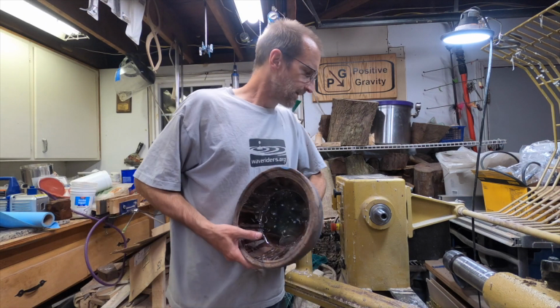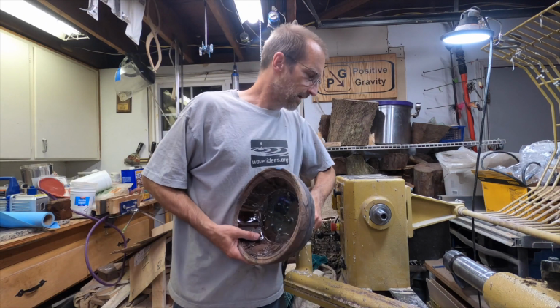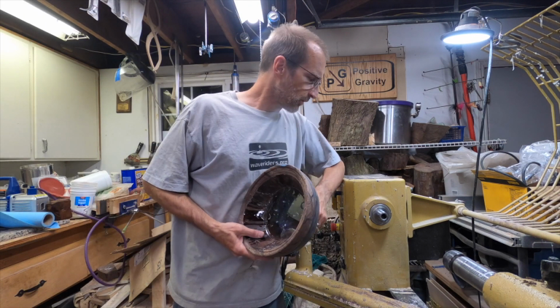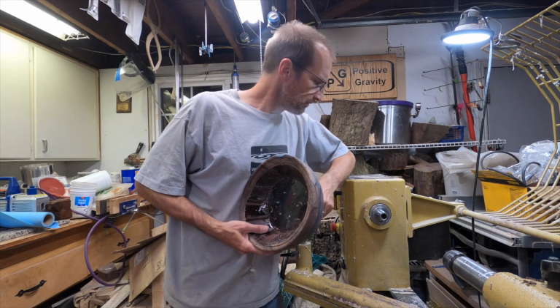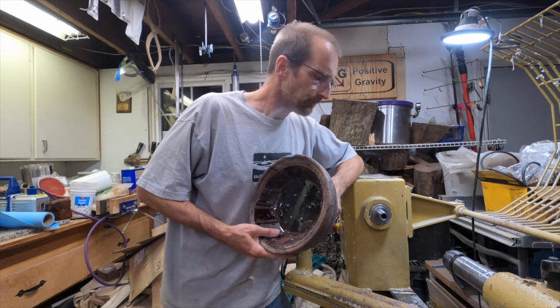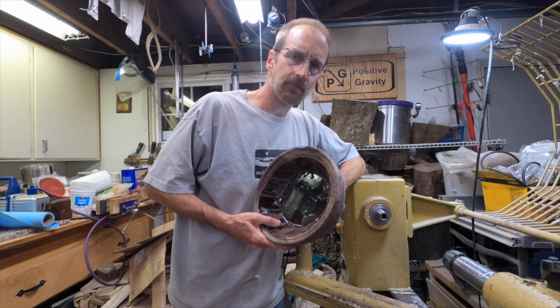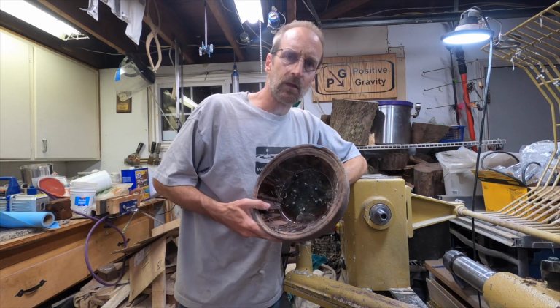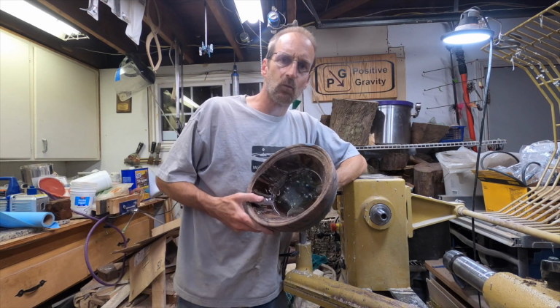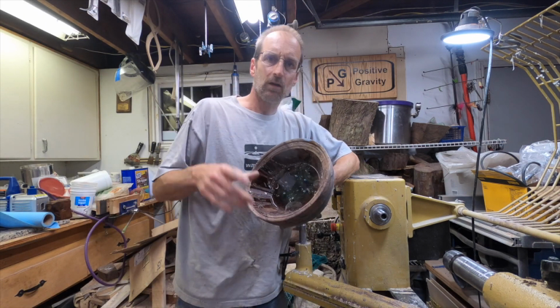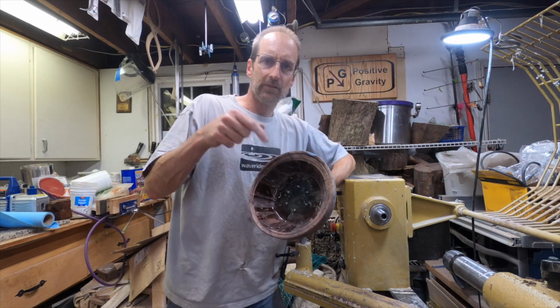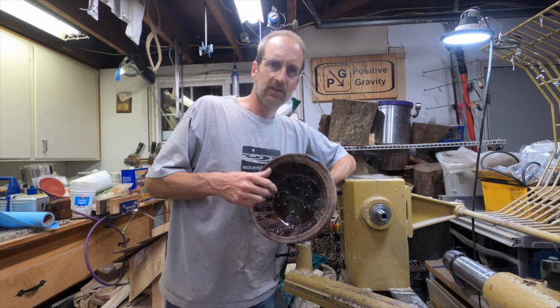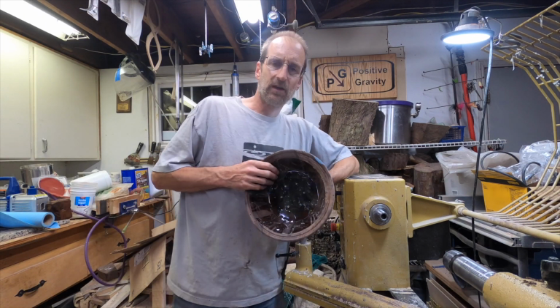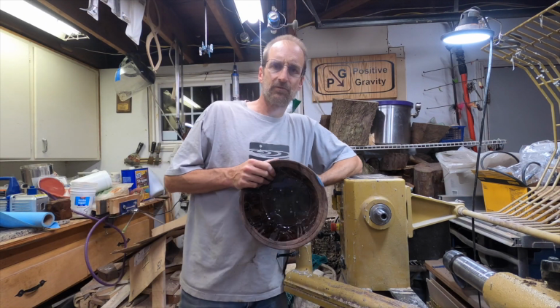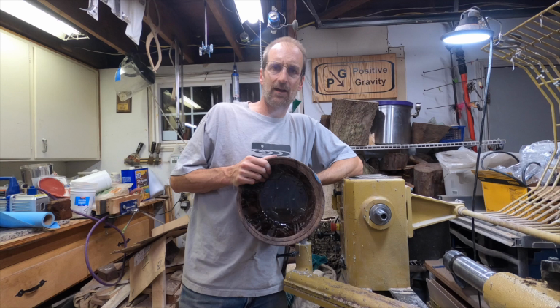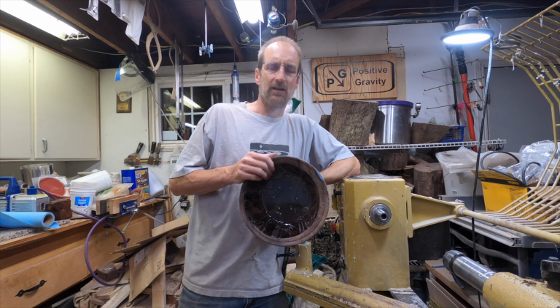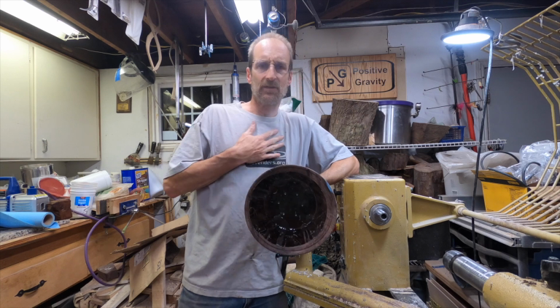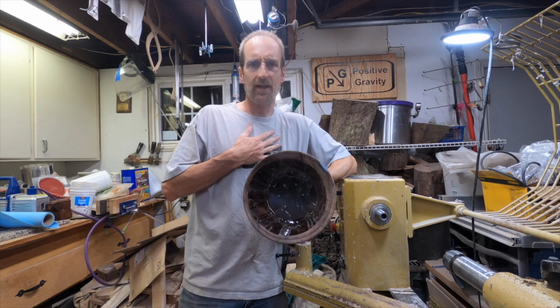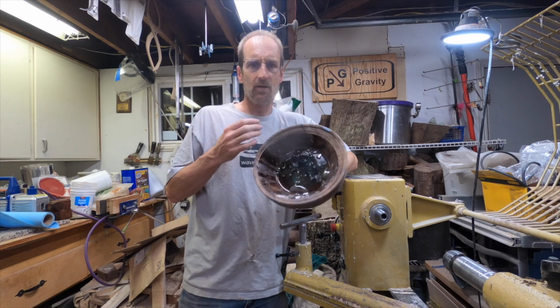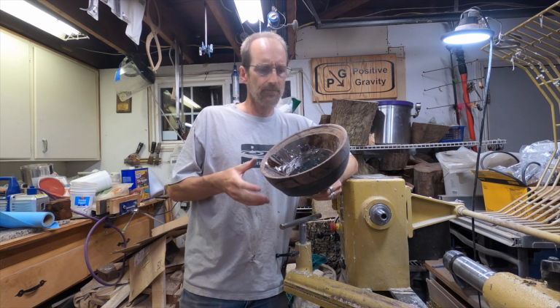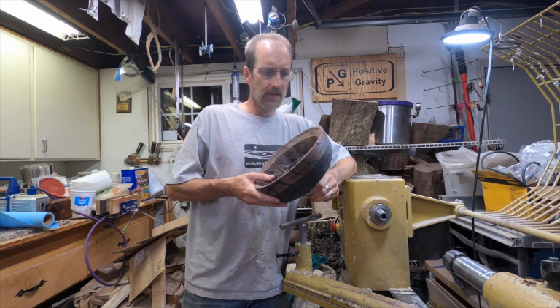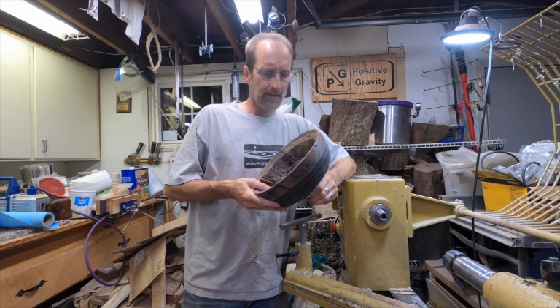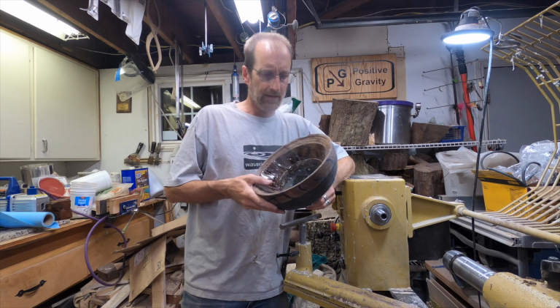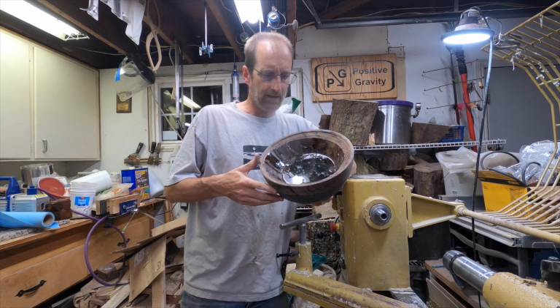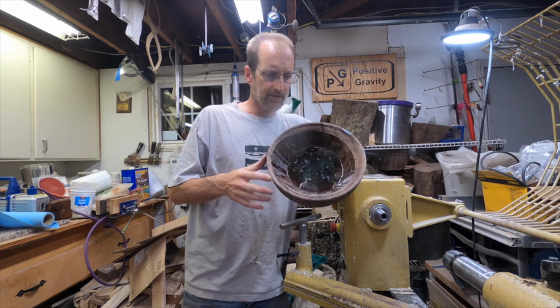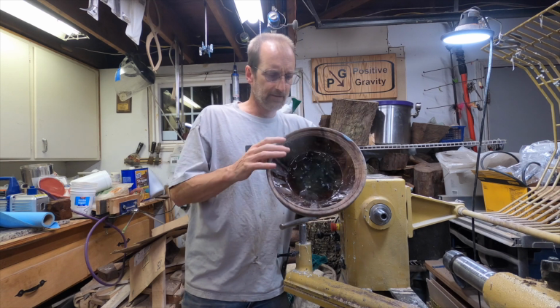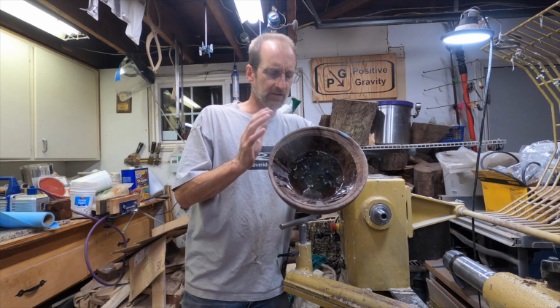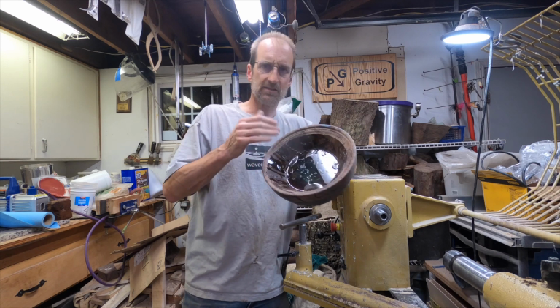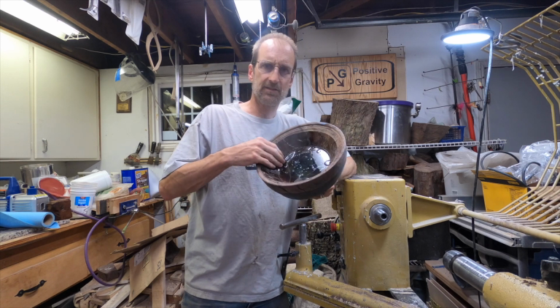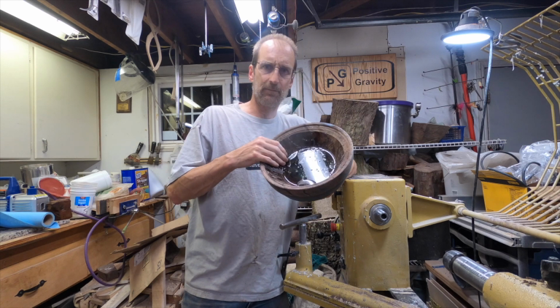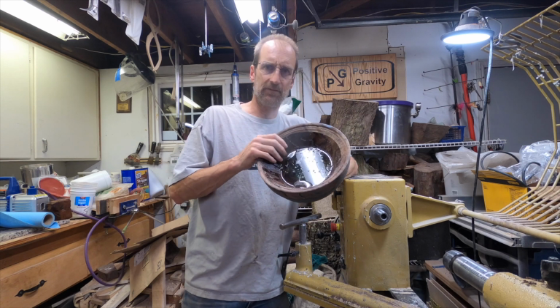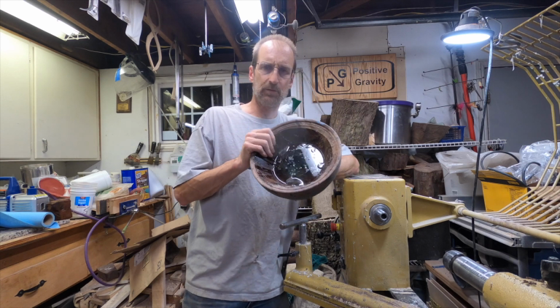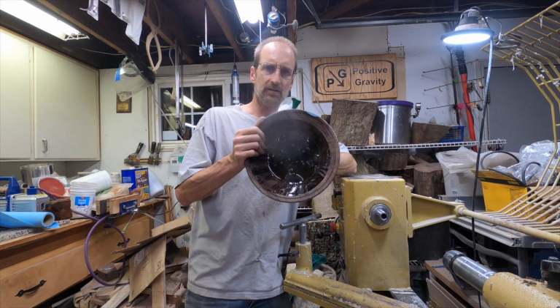Howdy everyone. Welcome to the next Positive Gravity. I'm Doug Howe and I want to talk to you today about this piece.